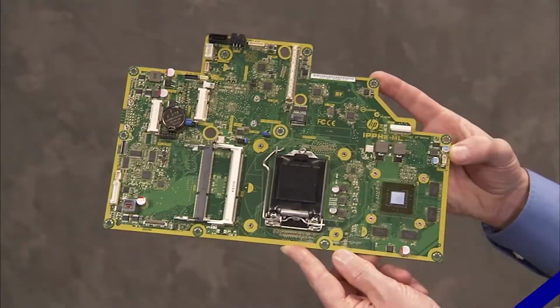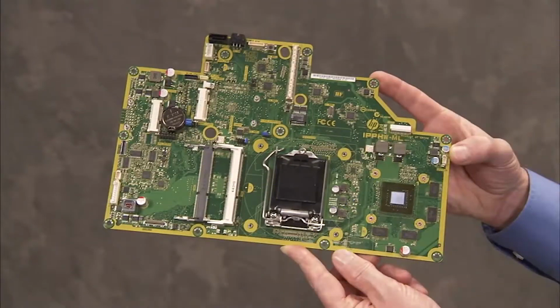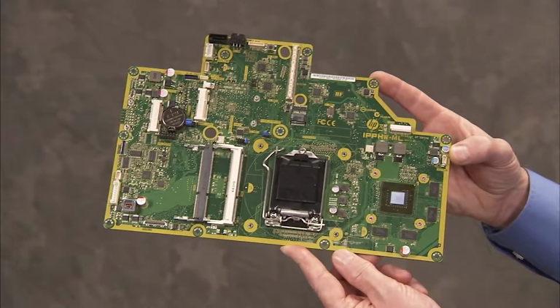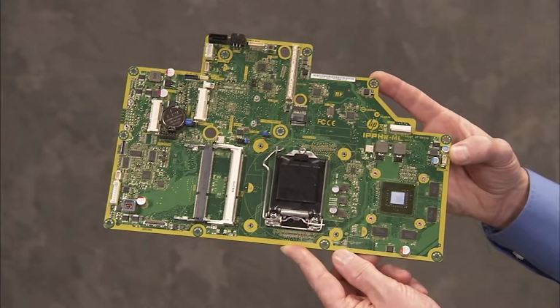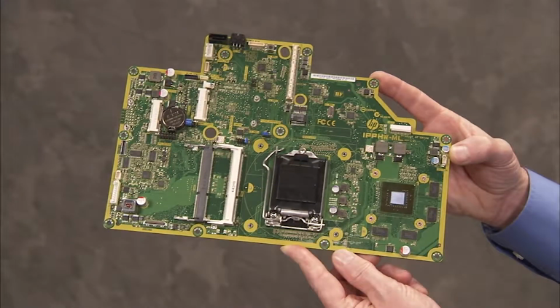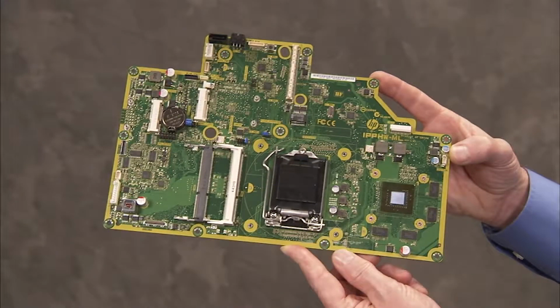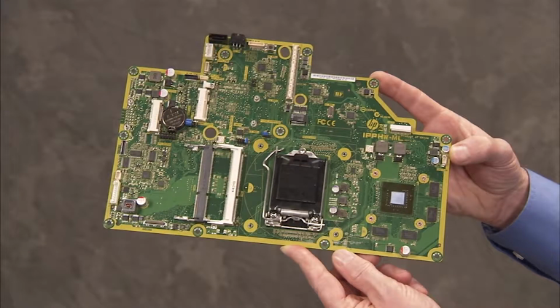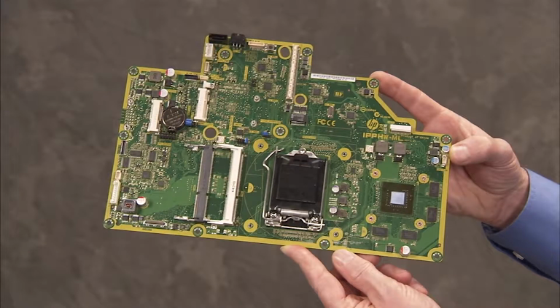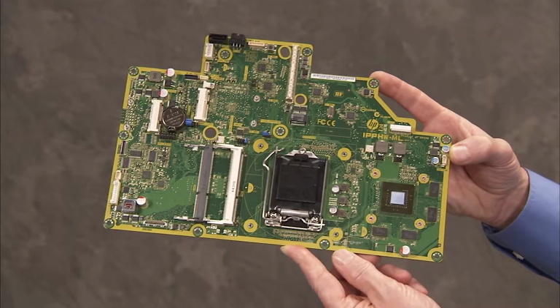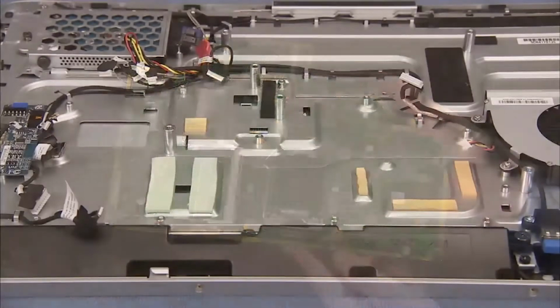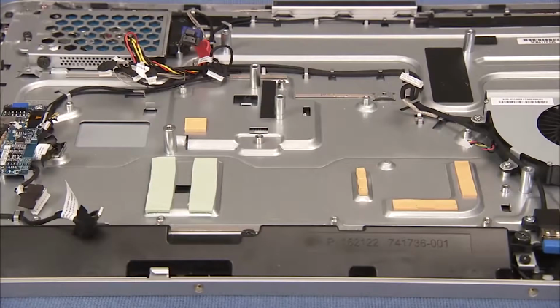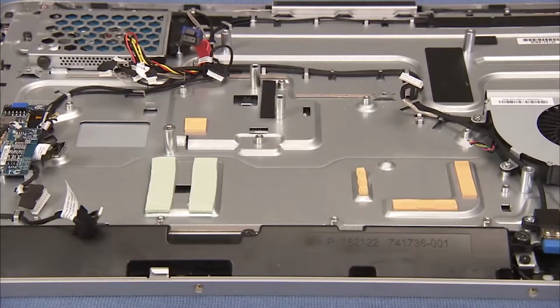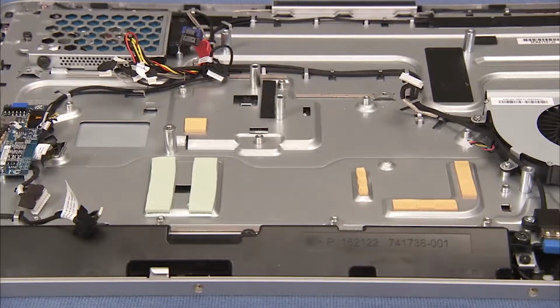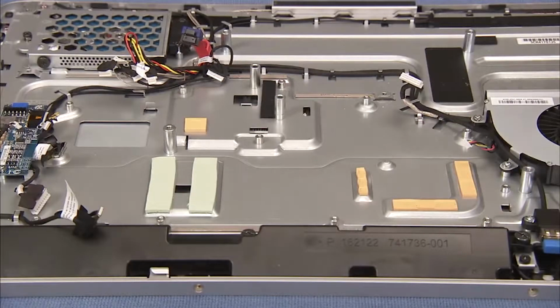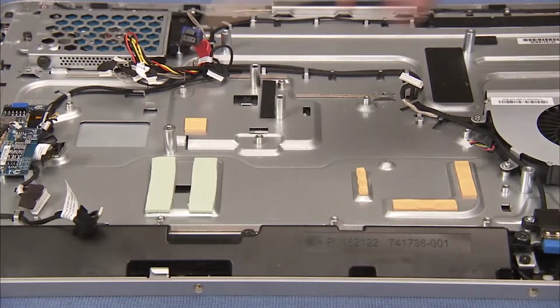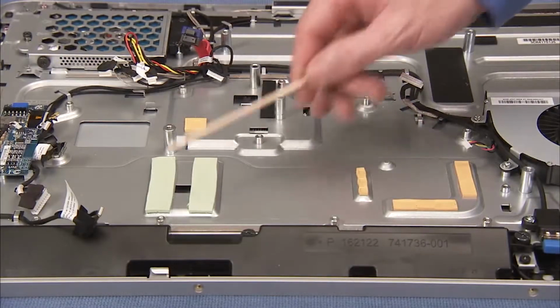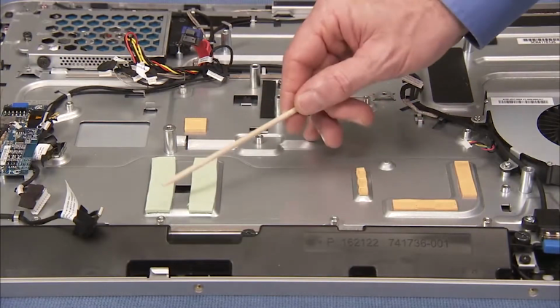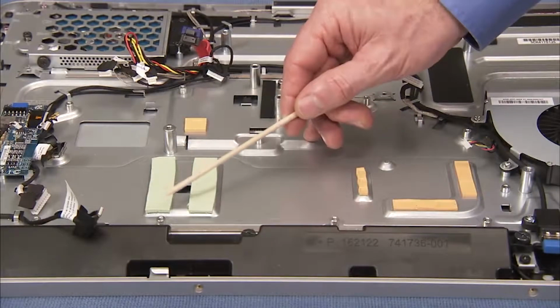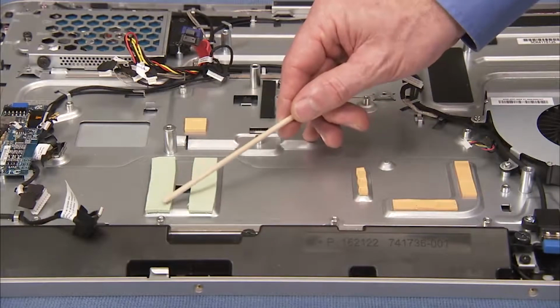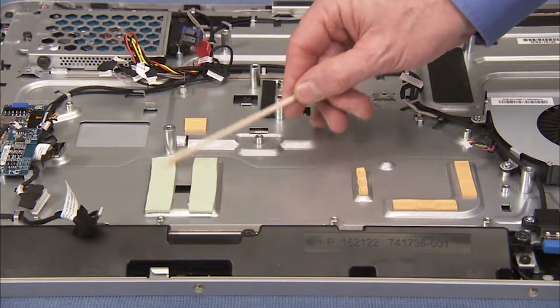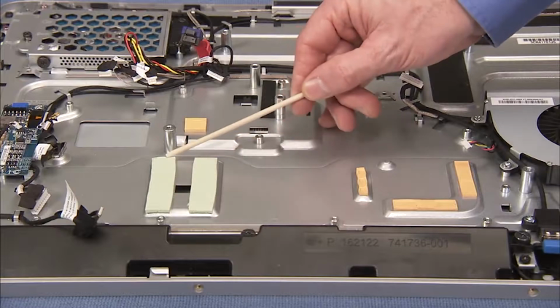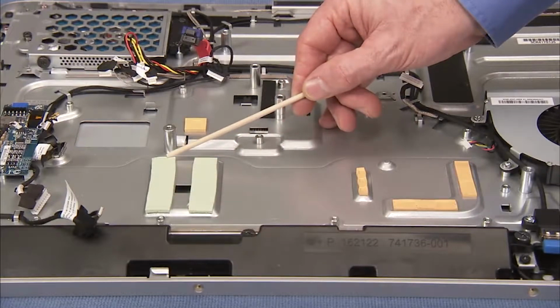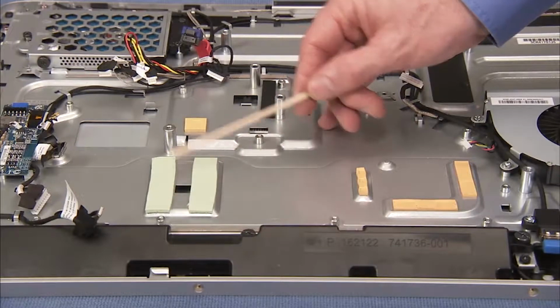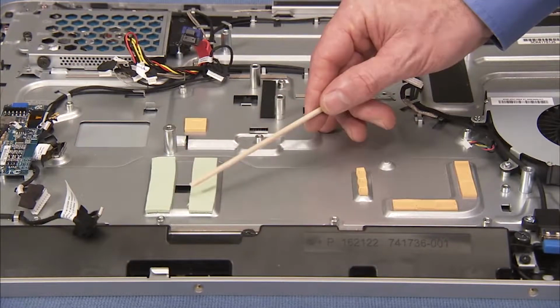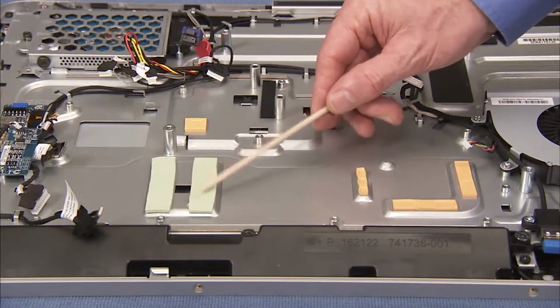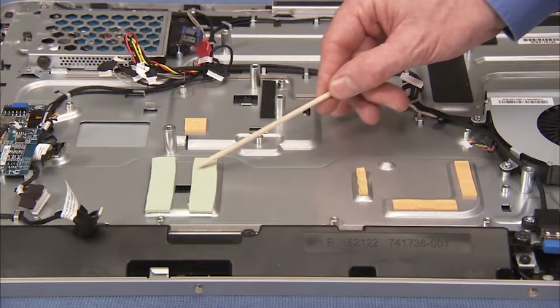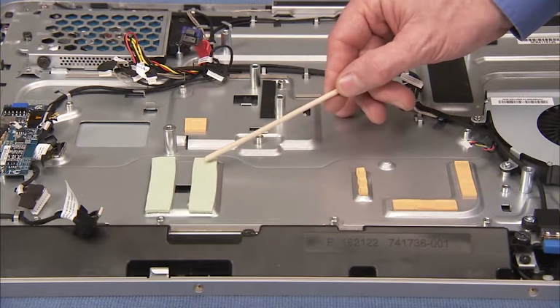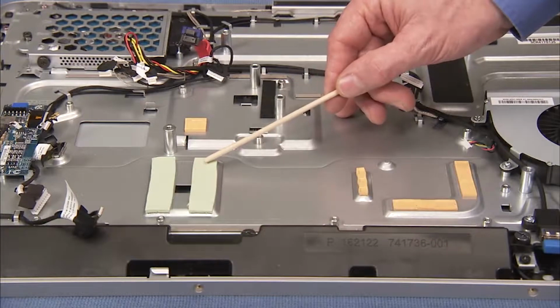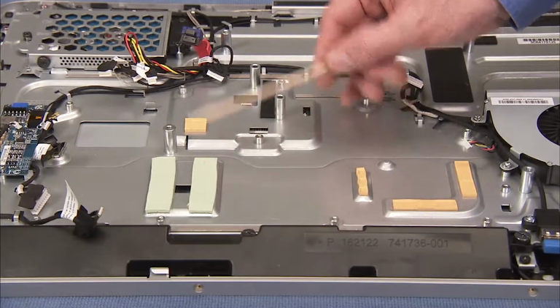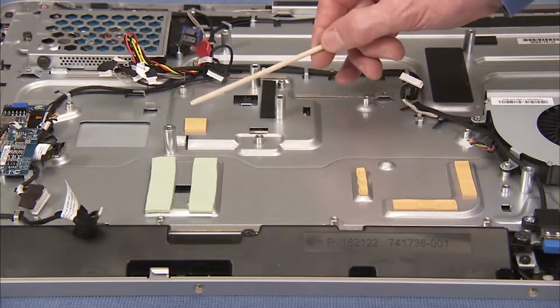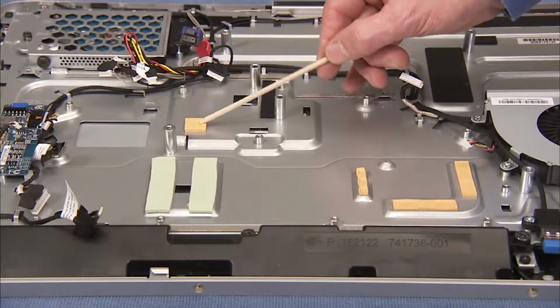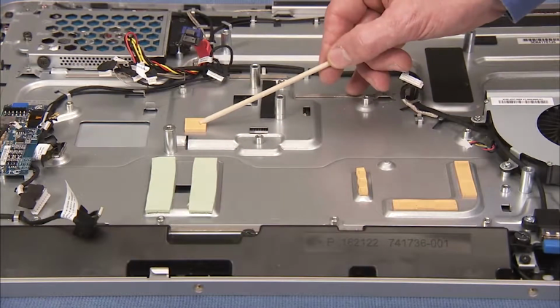To replace the motherboard, first make sure all thermal pads are correctly placed on the middle frame under the motherboard.